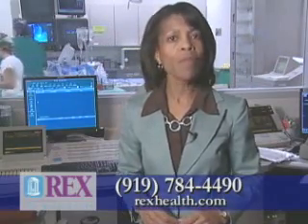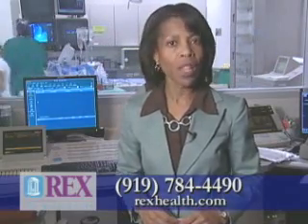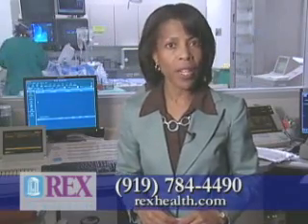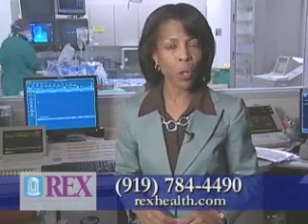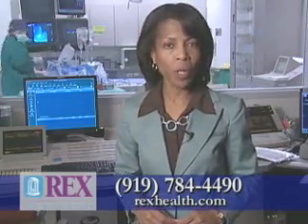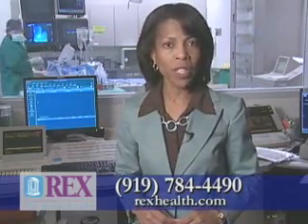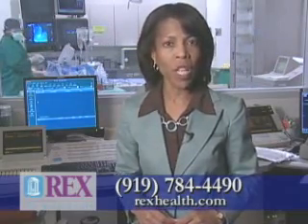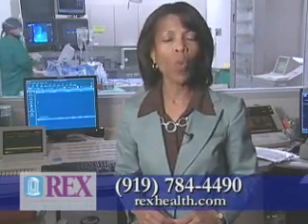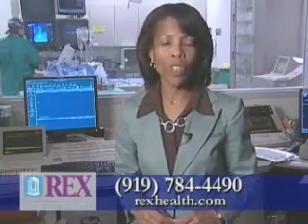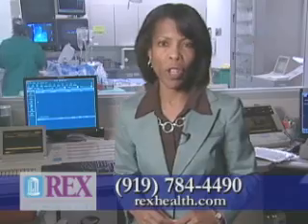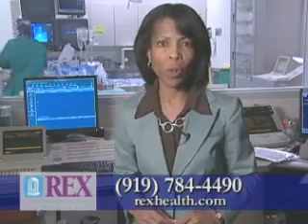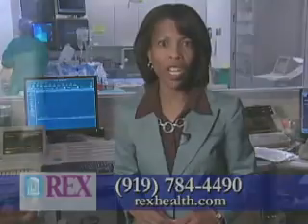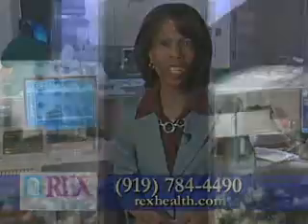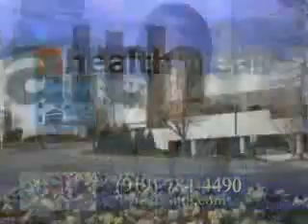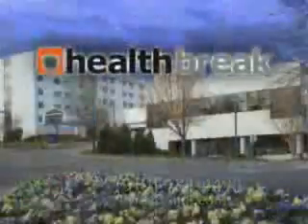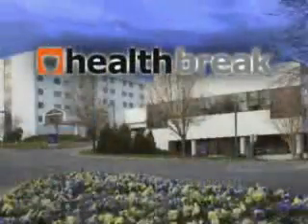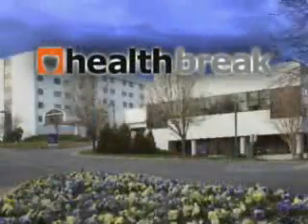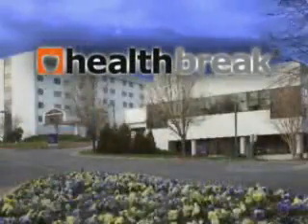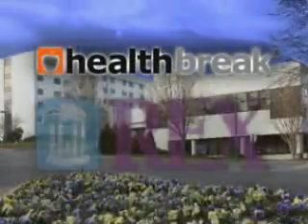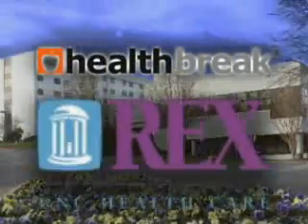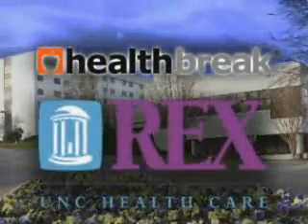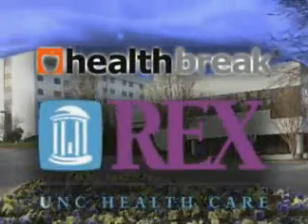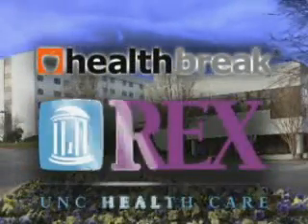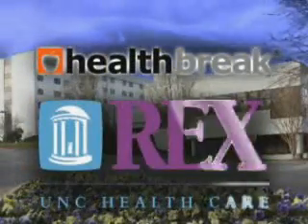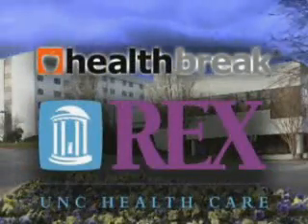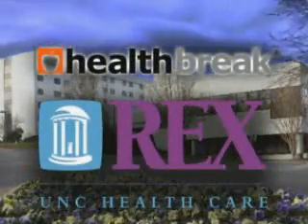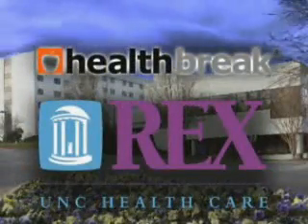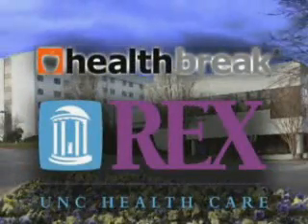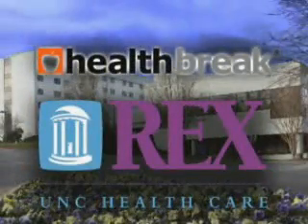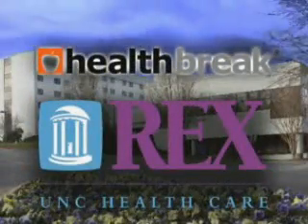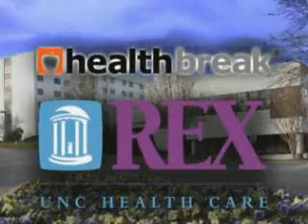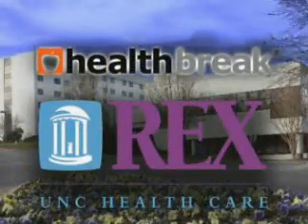I'm Melody Hunter-Pillian with HealthBreak. HealthBreak was brought to you by Rex Healthcare.